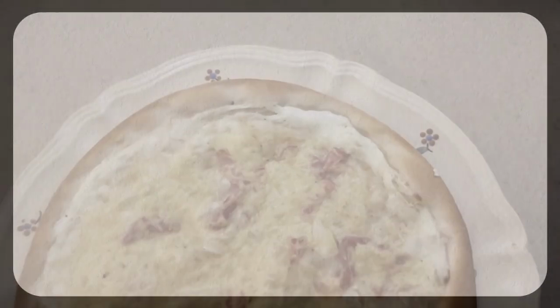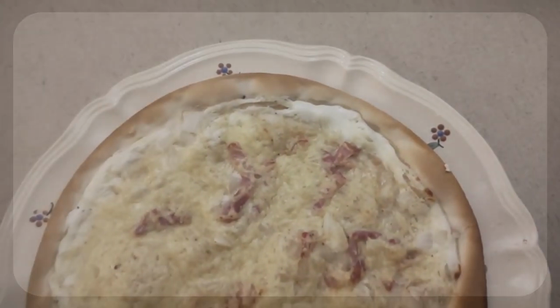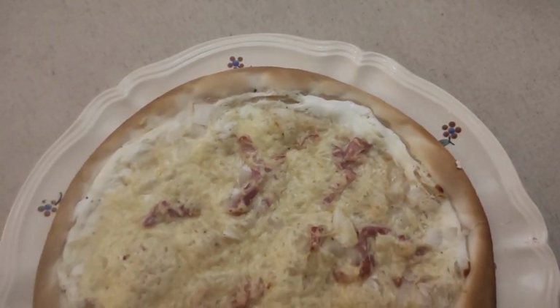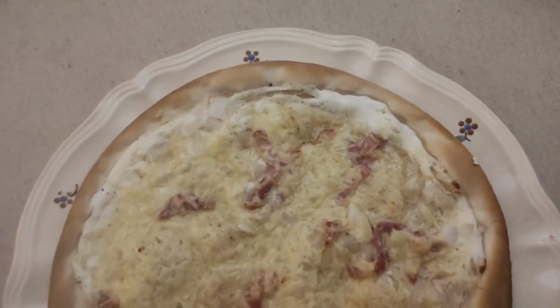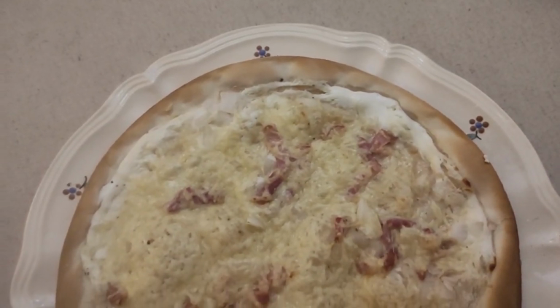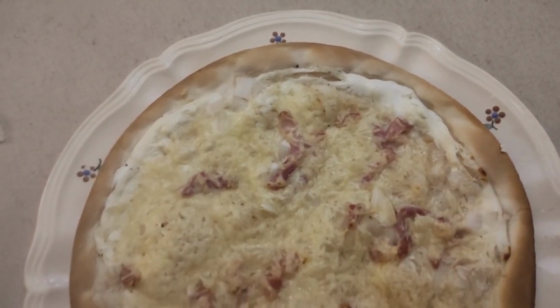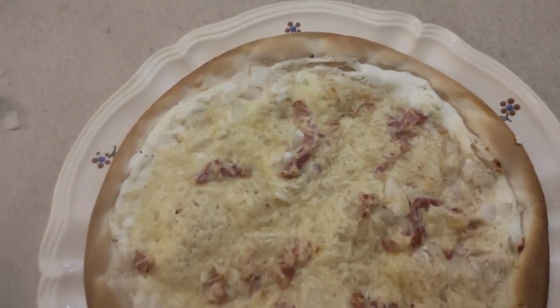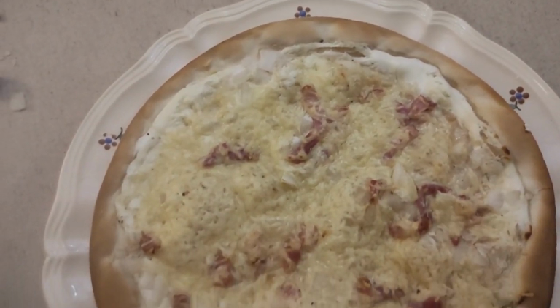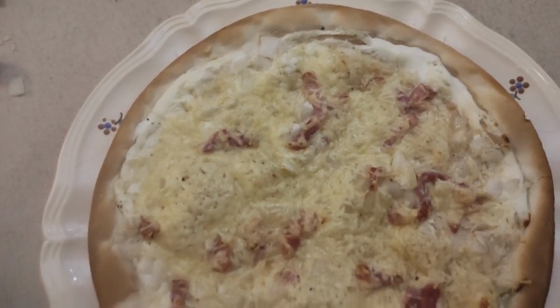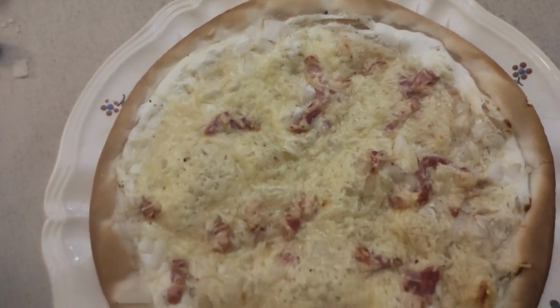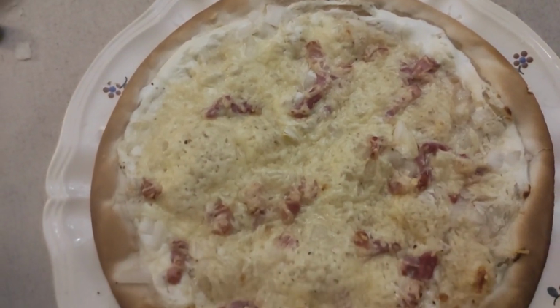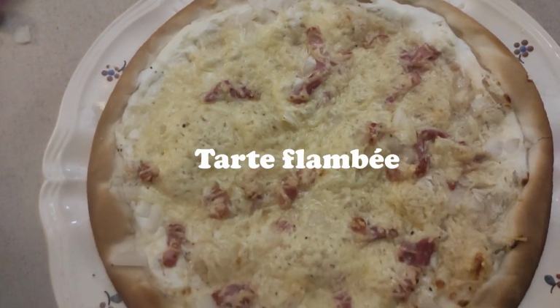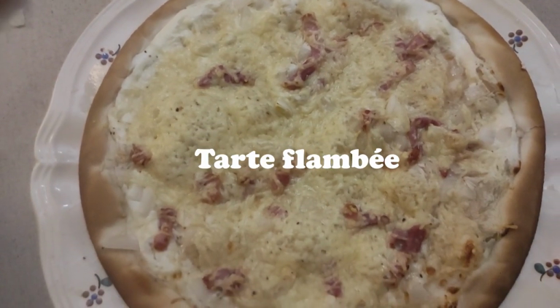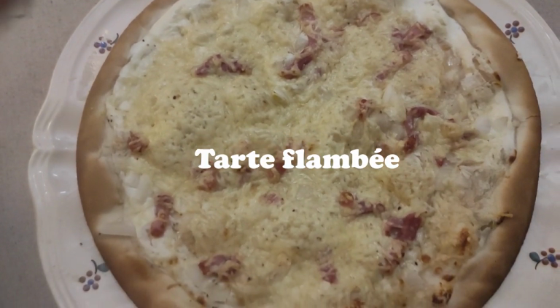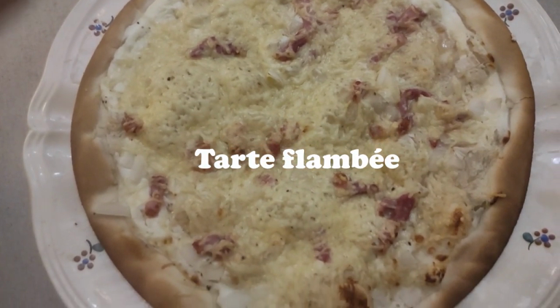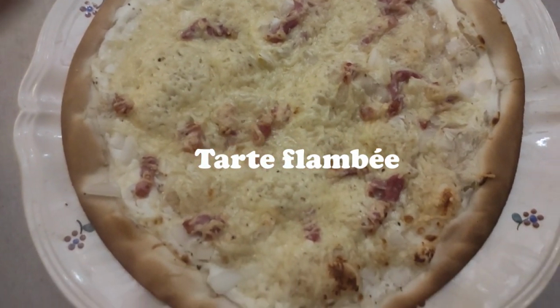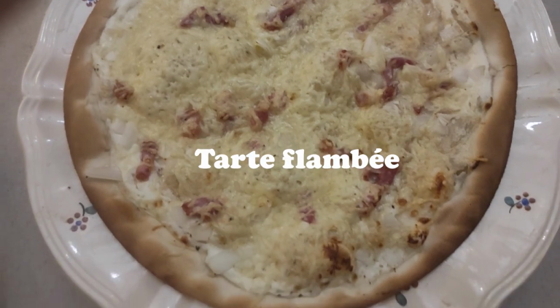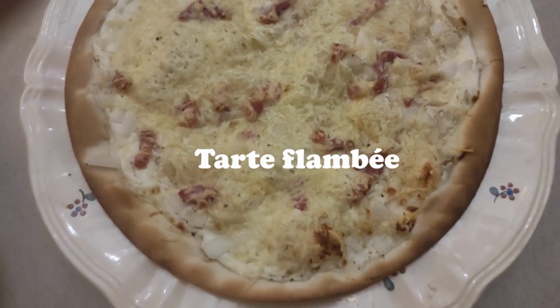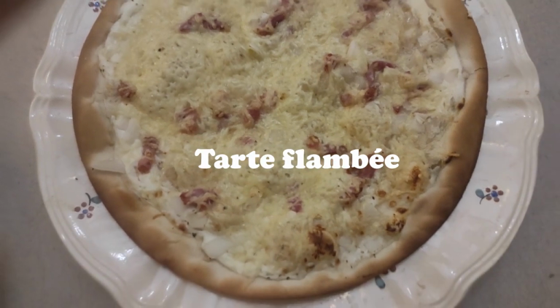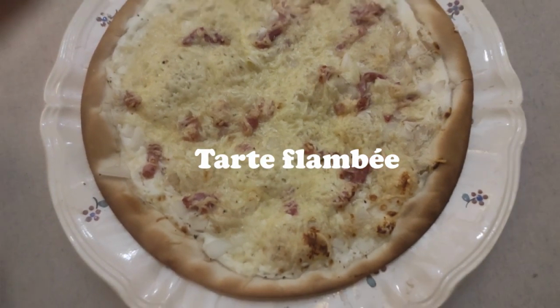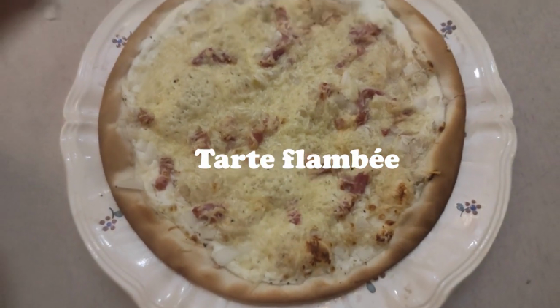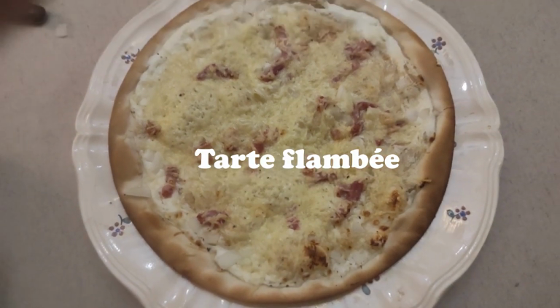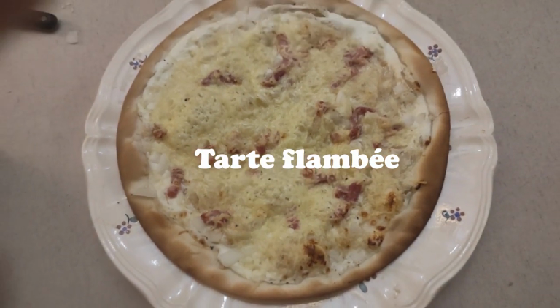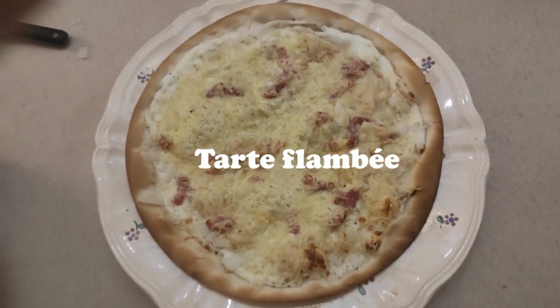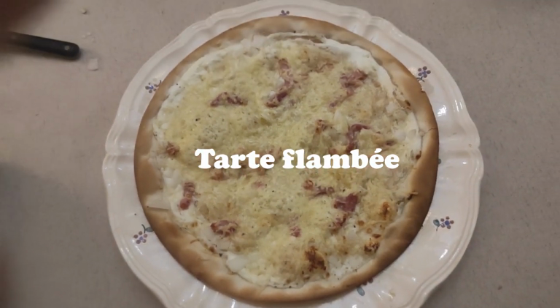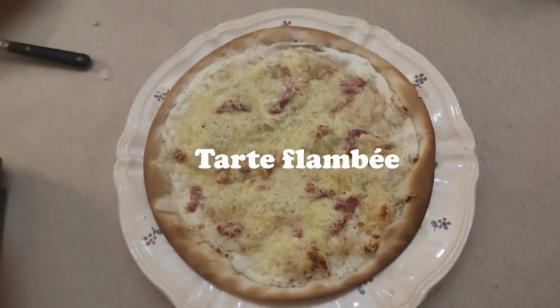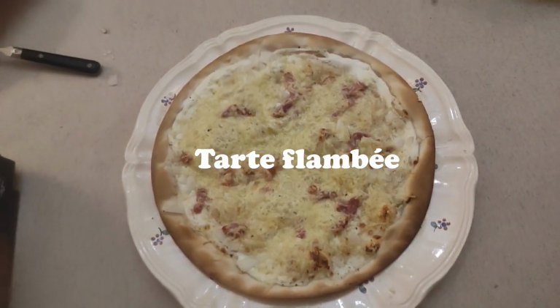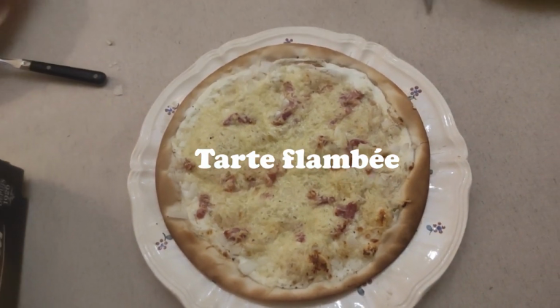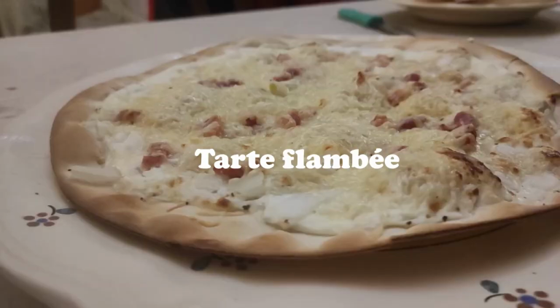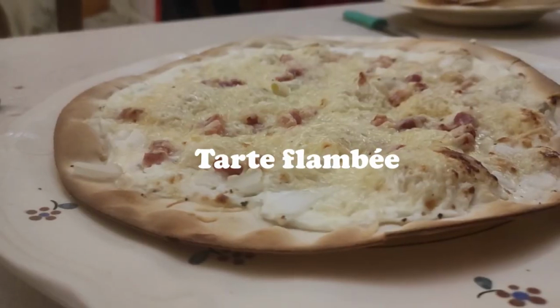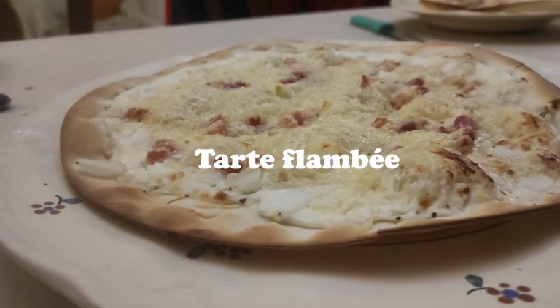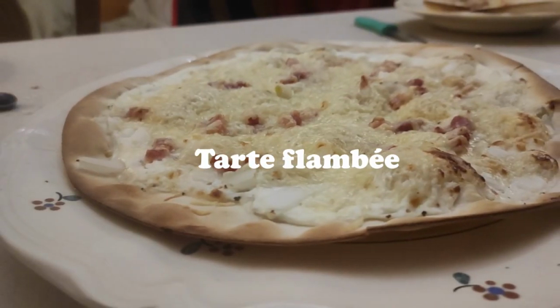For dinner that evening I also ate some leftovers from the tarte flambée we had earlier.